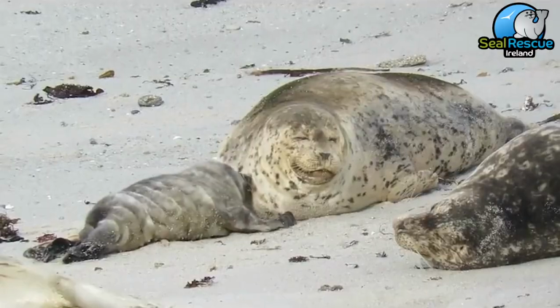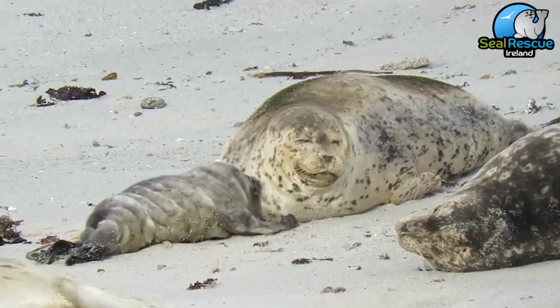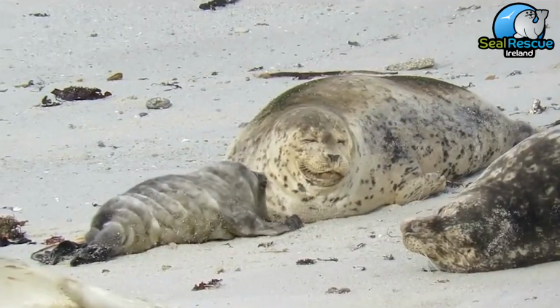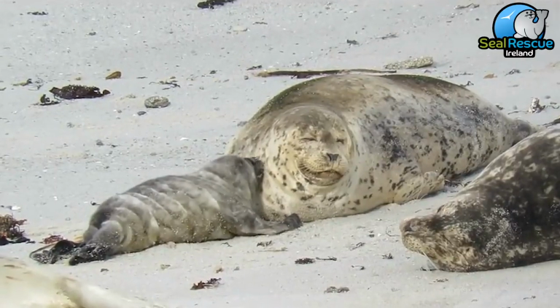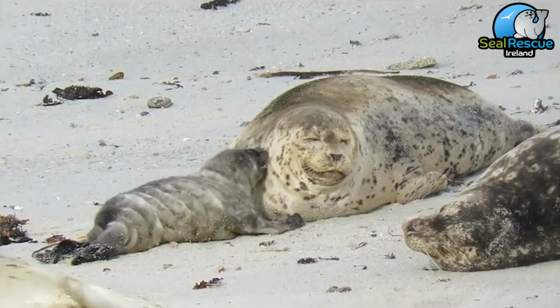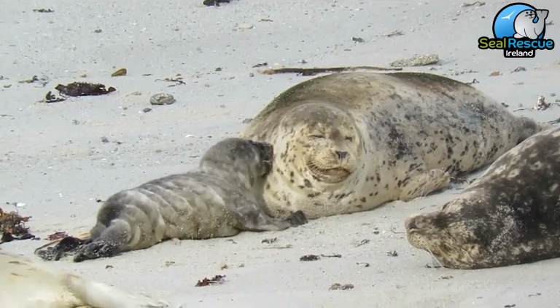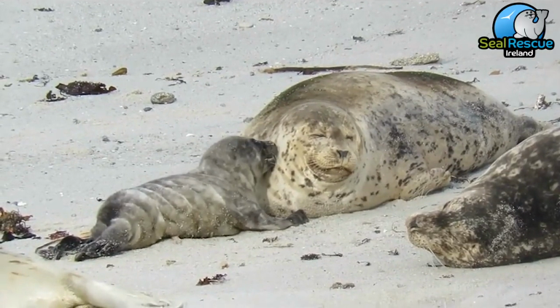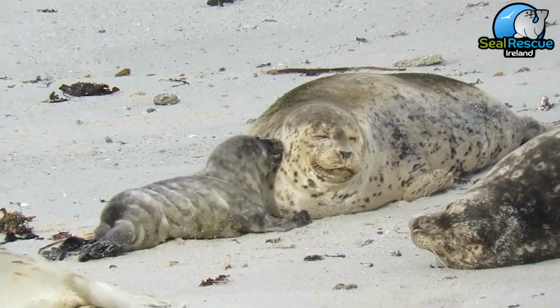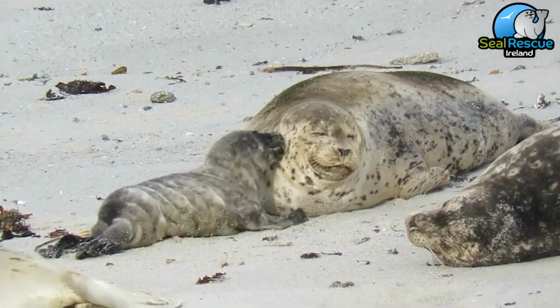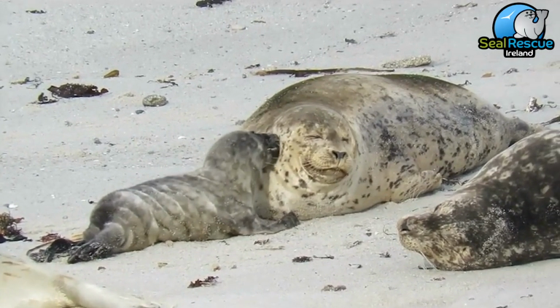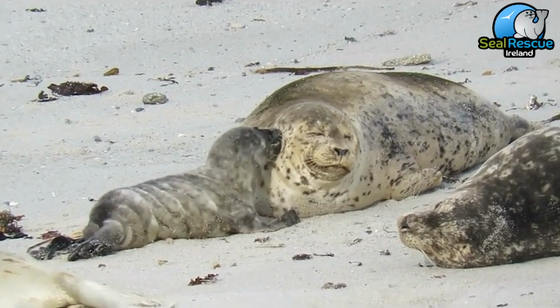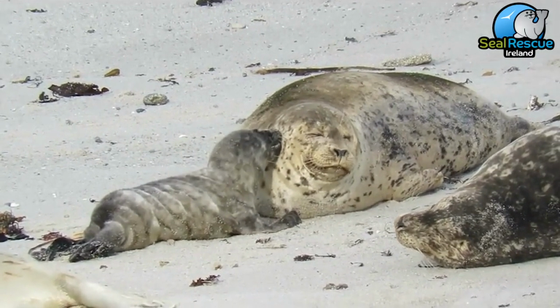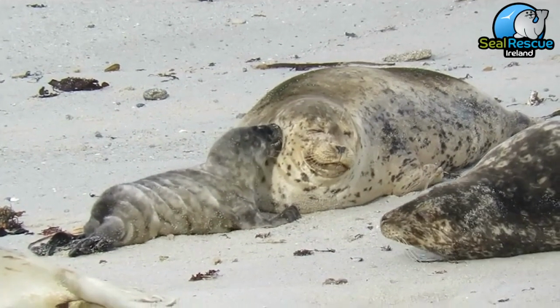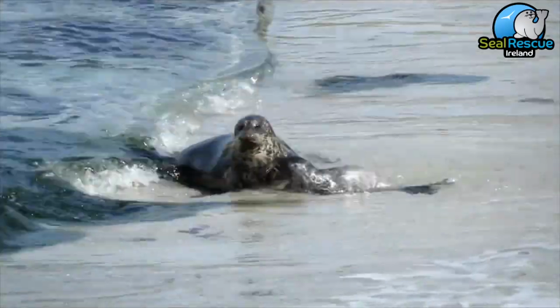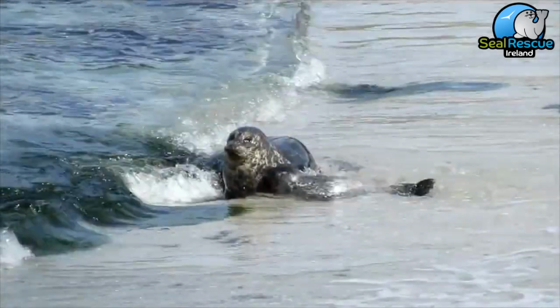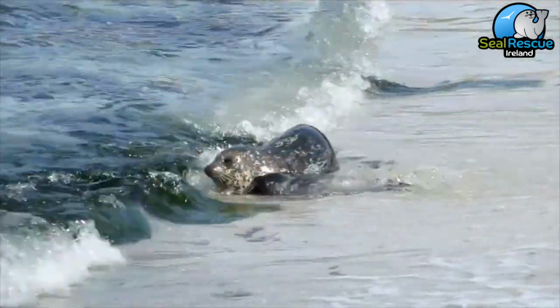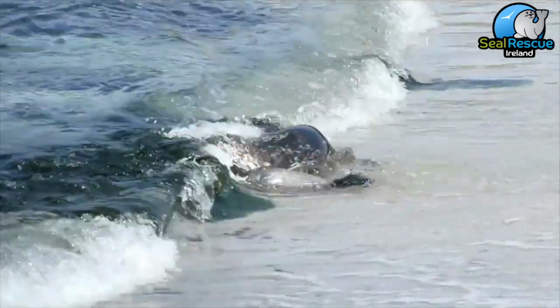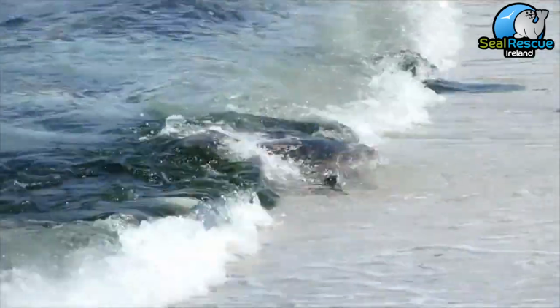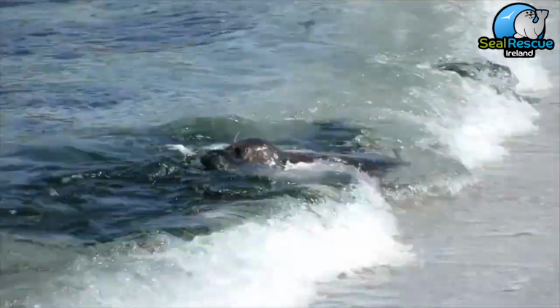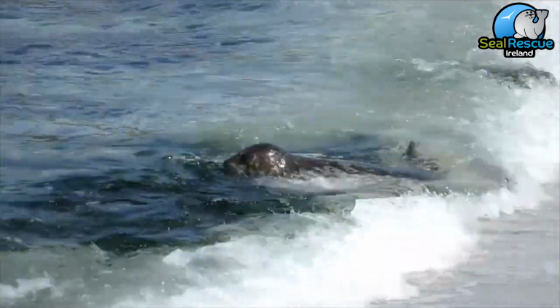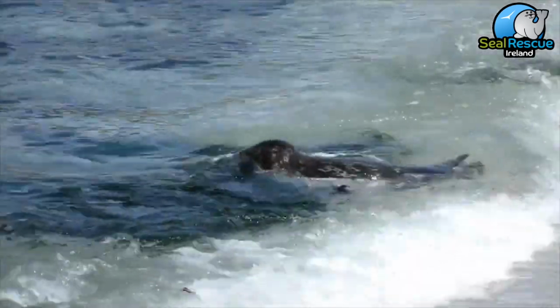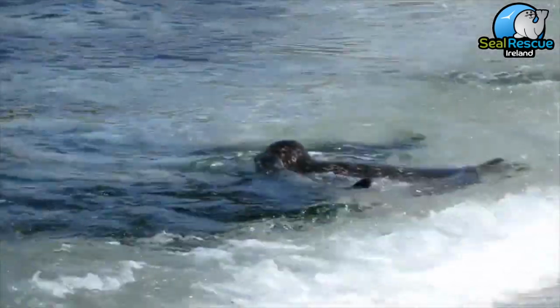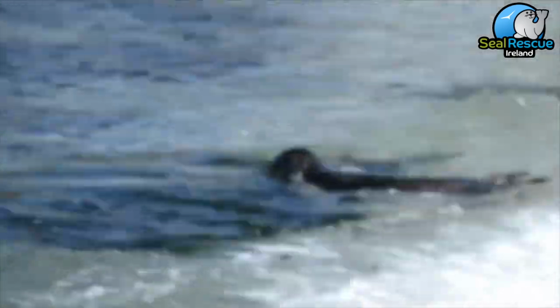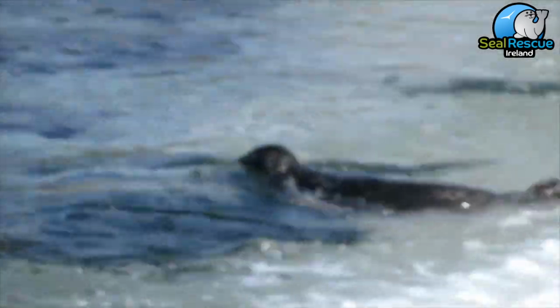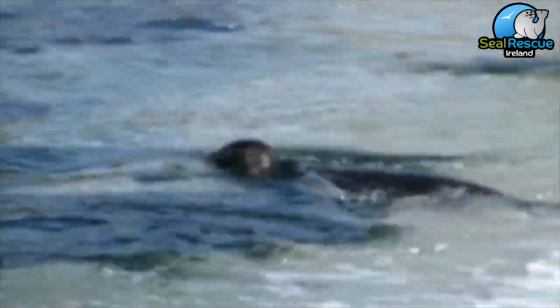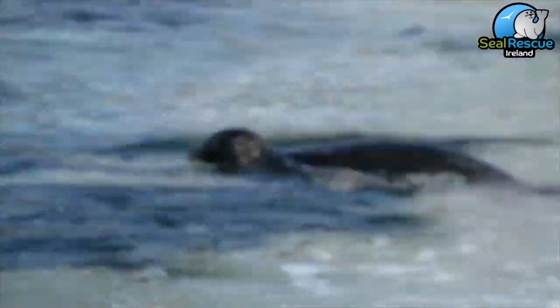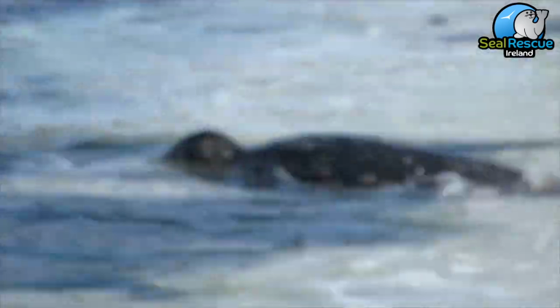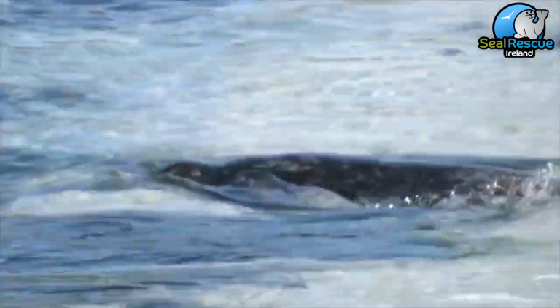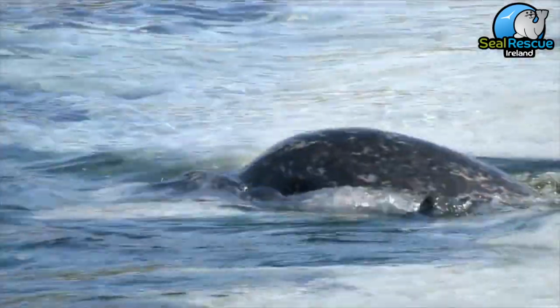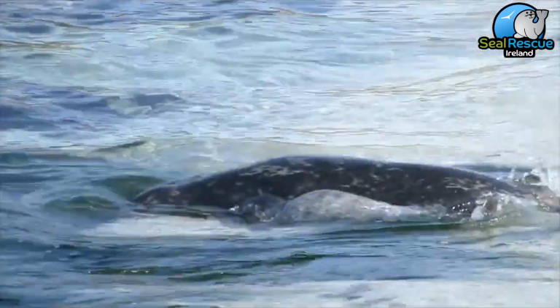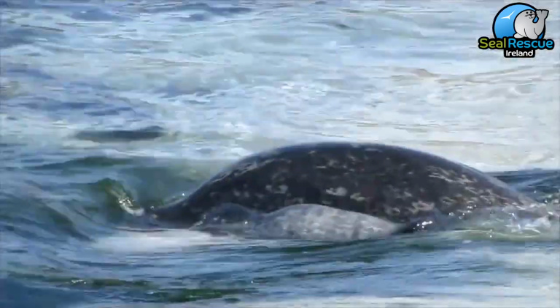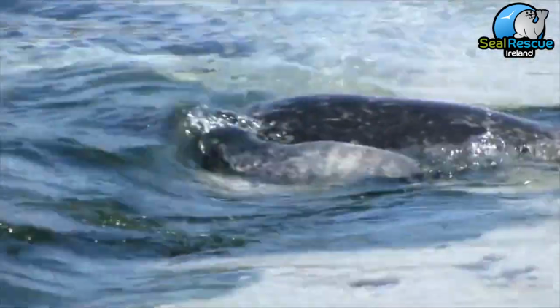Common seals are born with waterproof fur right from the get-go, so they do lots of learning with mom, who teaches them how to swim and how to hunt.